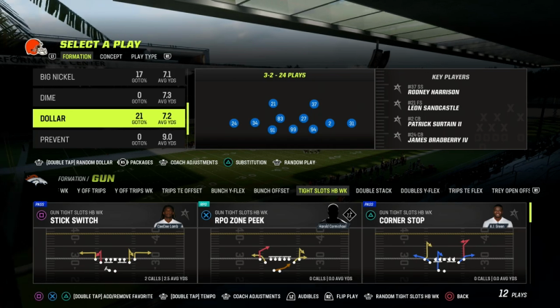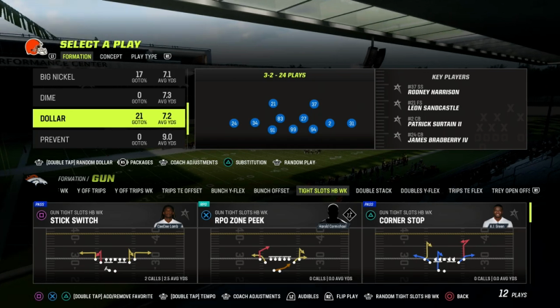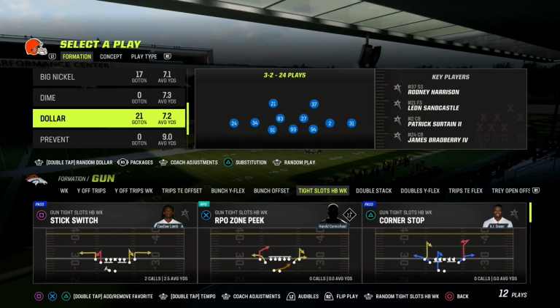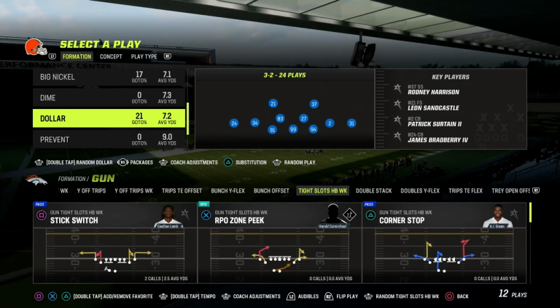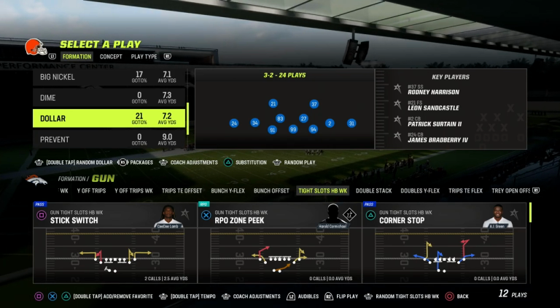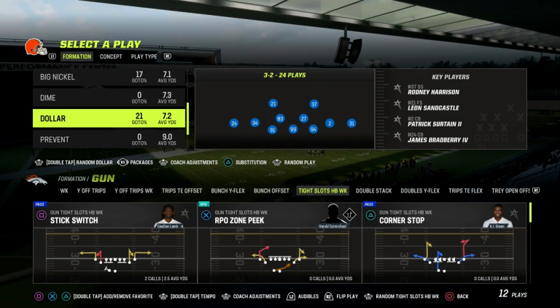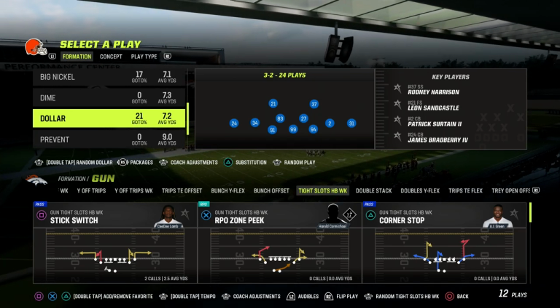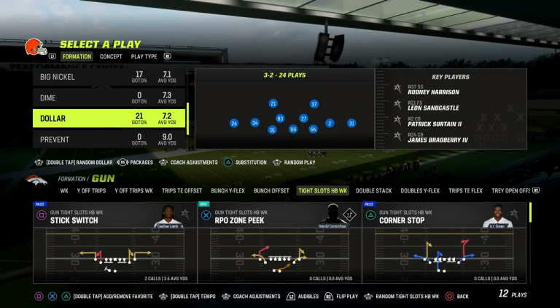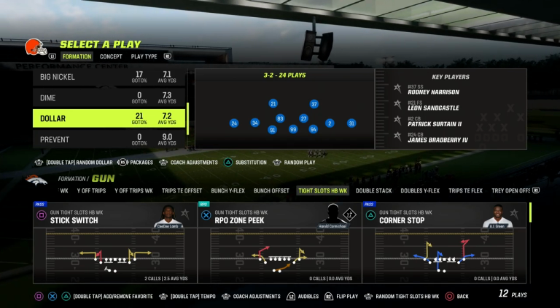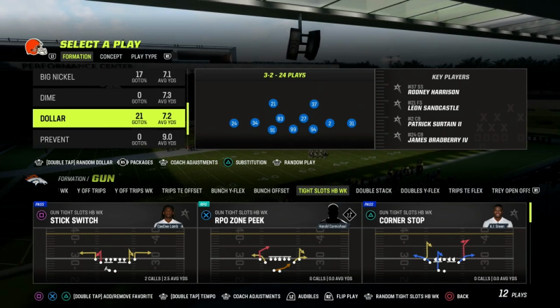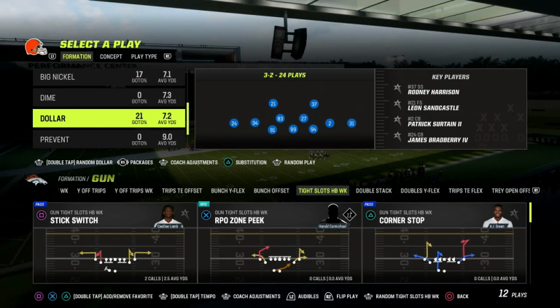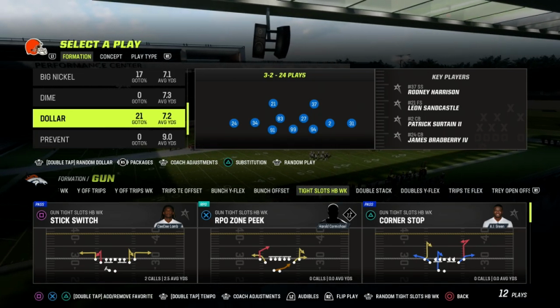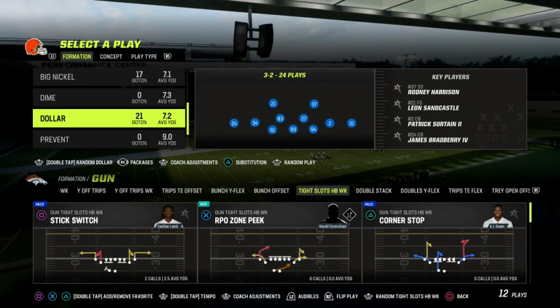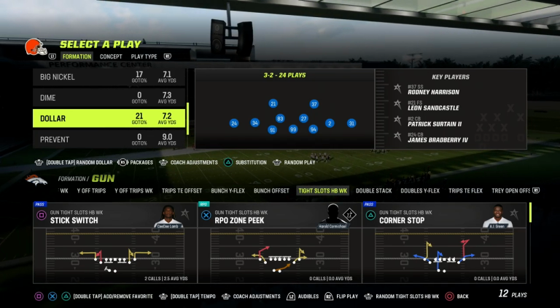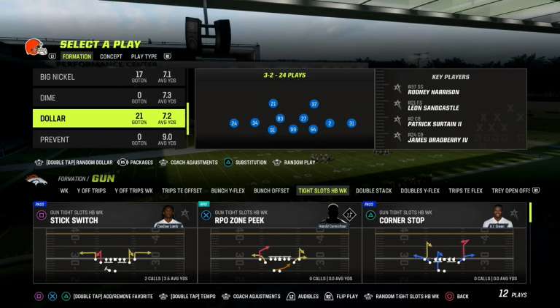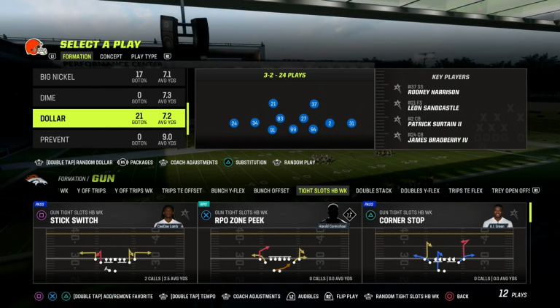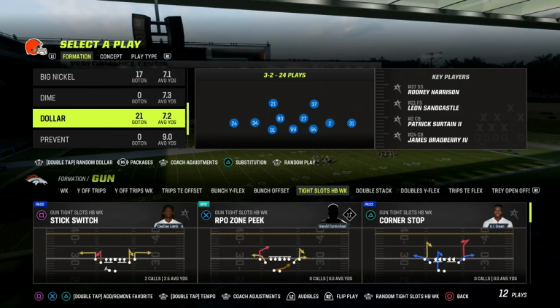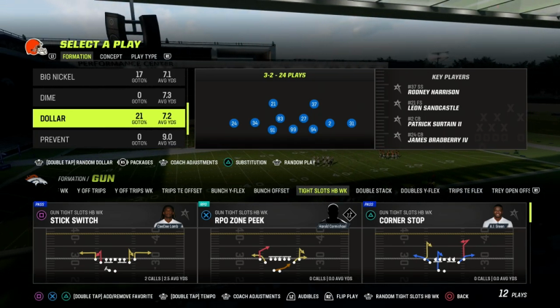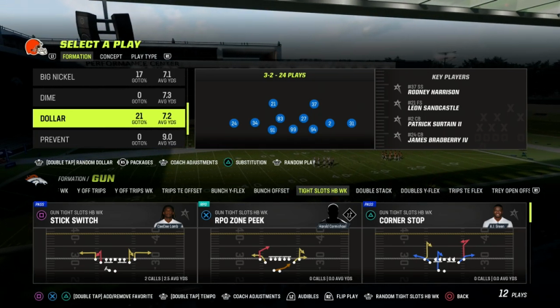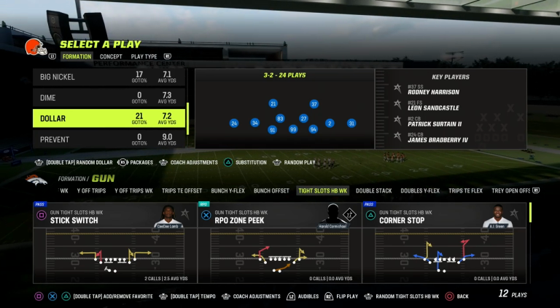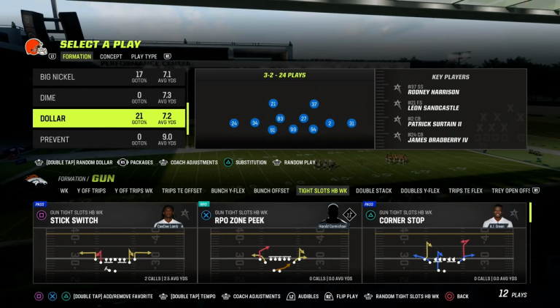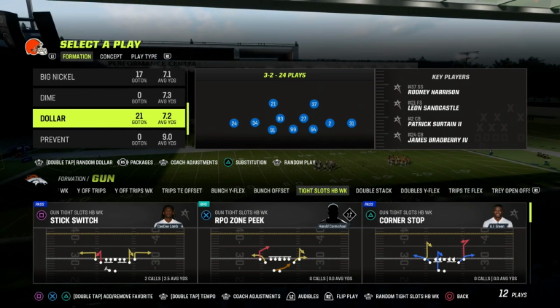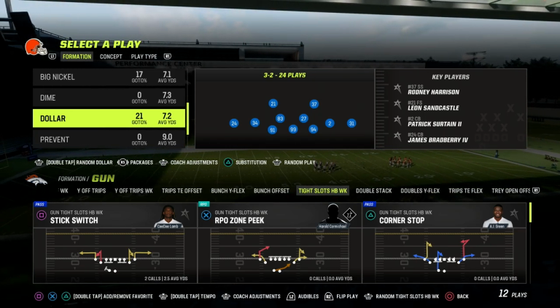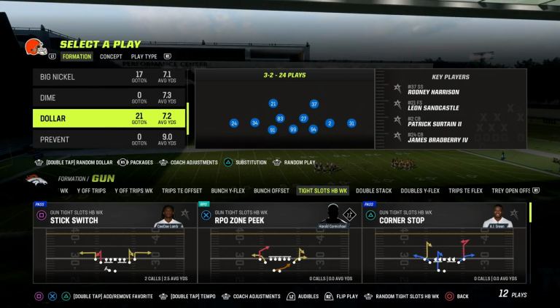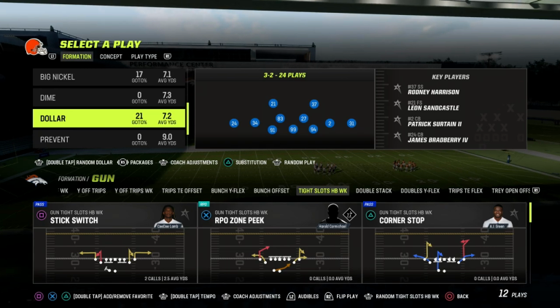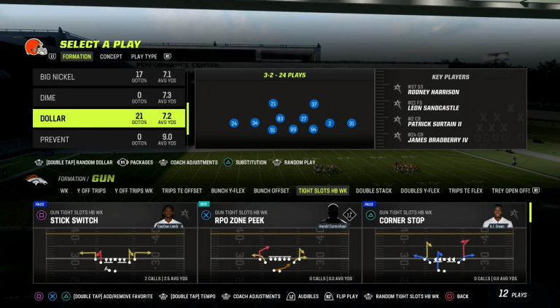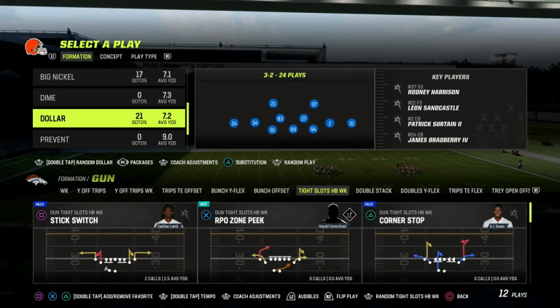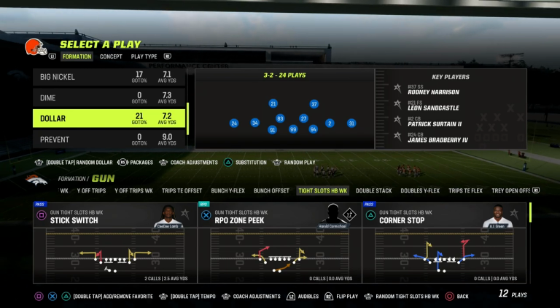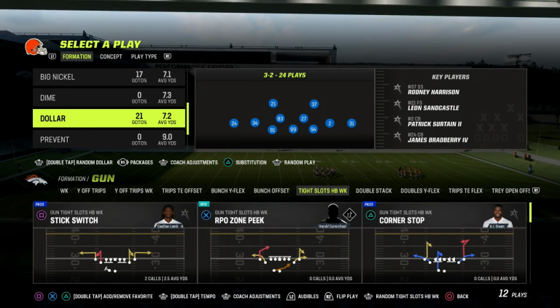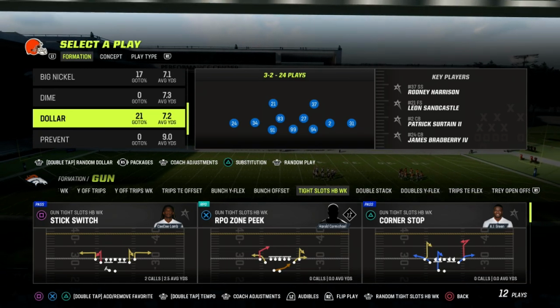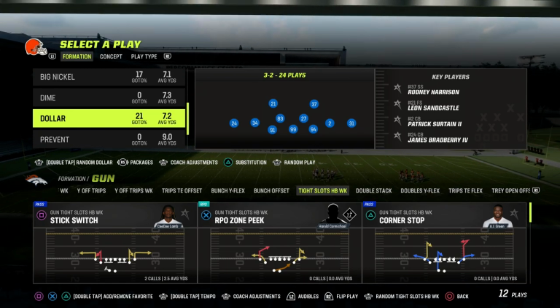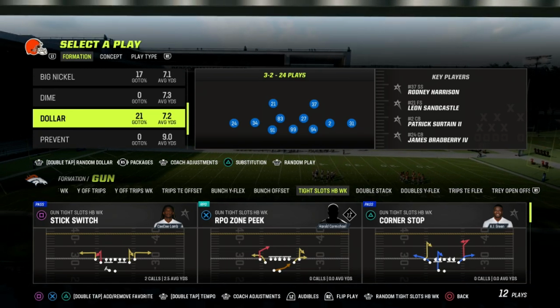In this video, I'm going to show you the best way to defend the Tight Slots Halfback Weak out of the Dollar 1-3-2 defense.